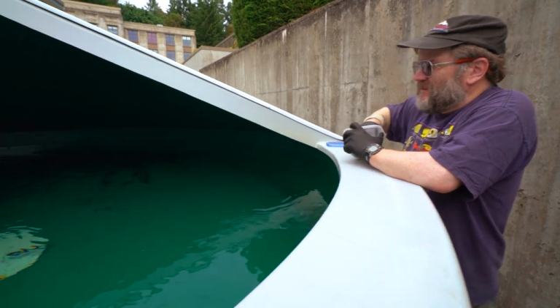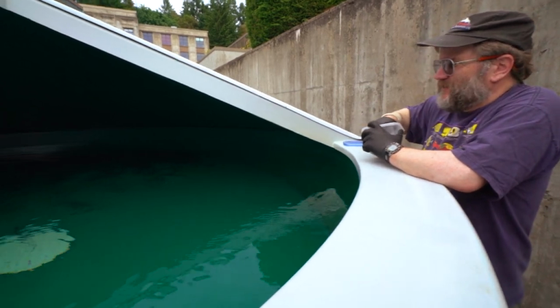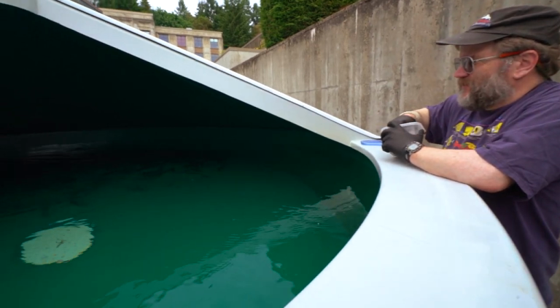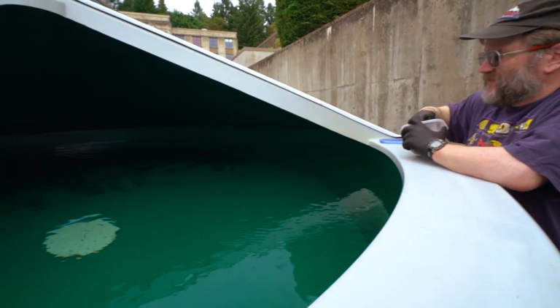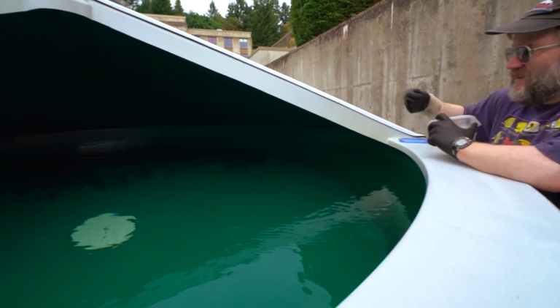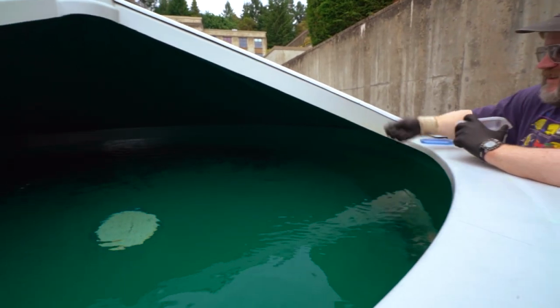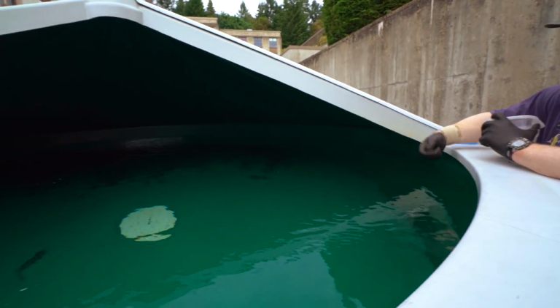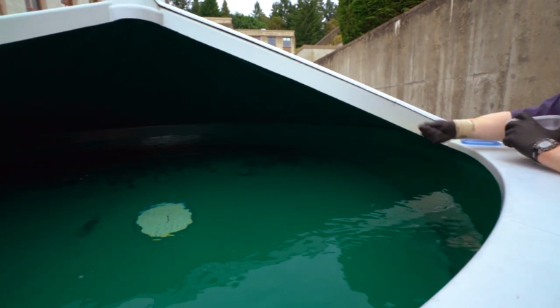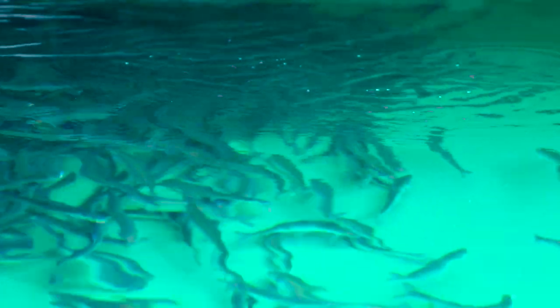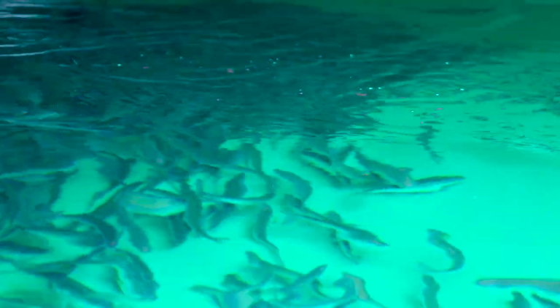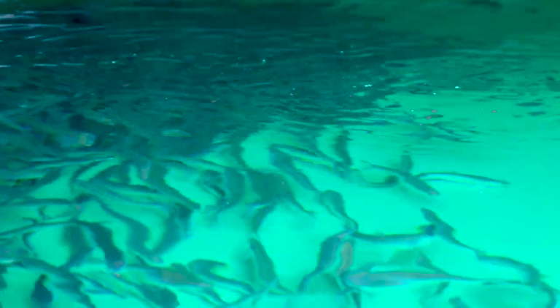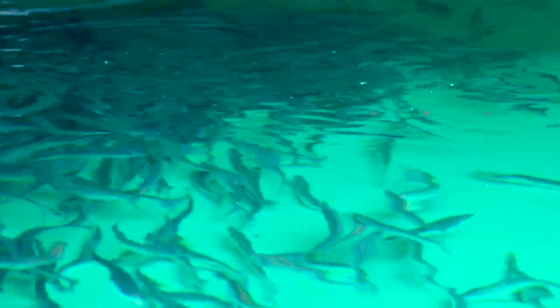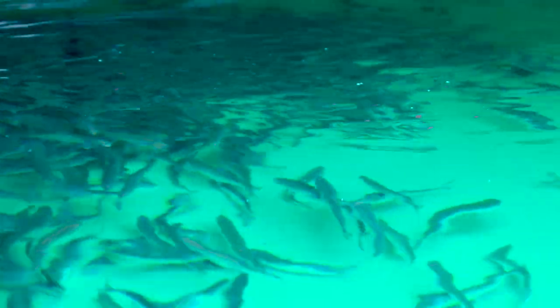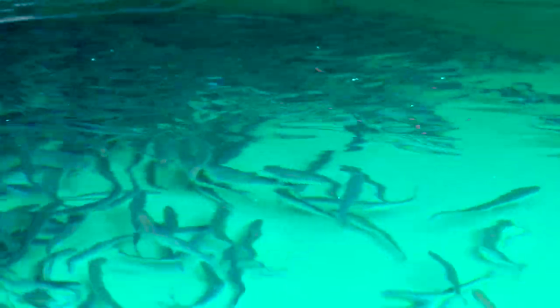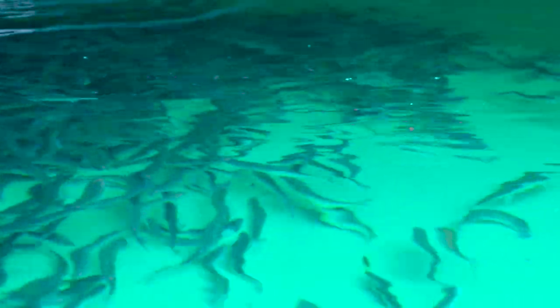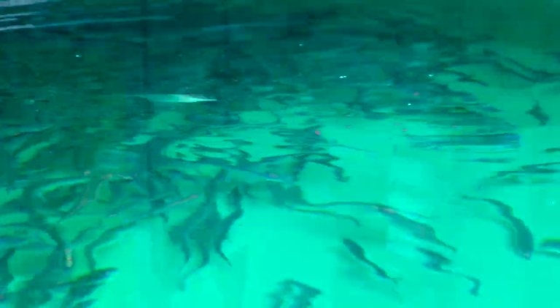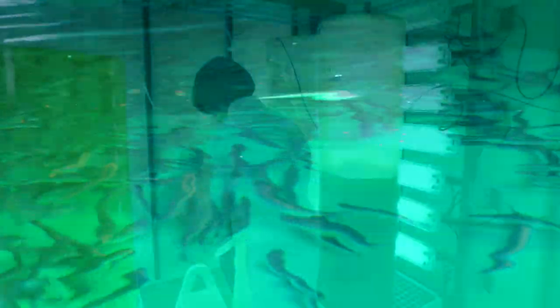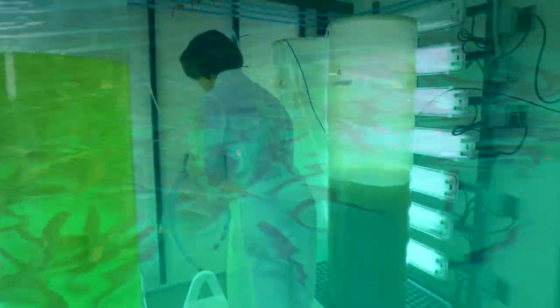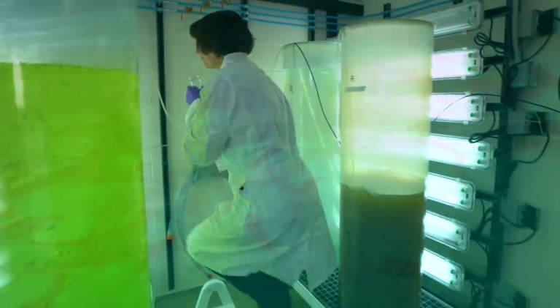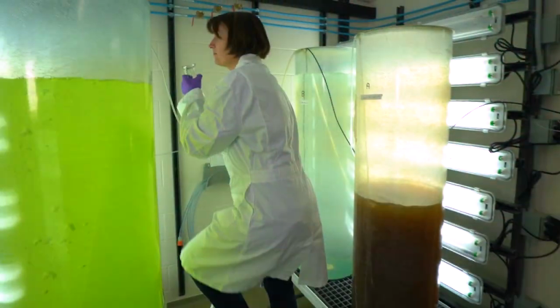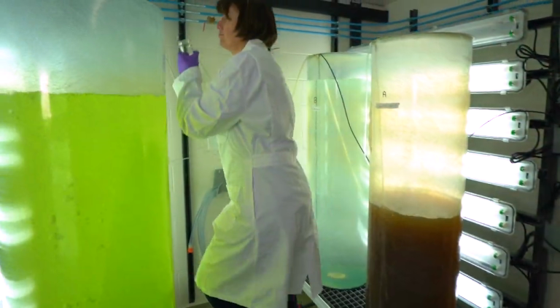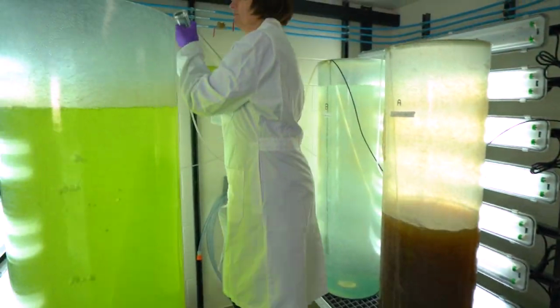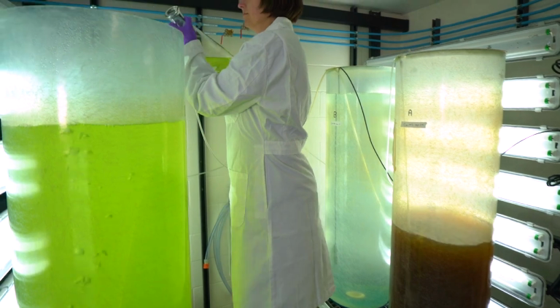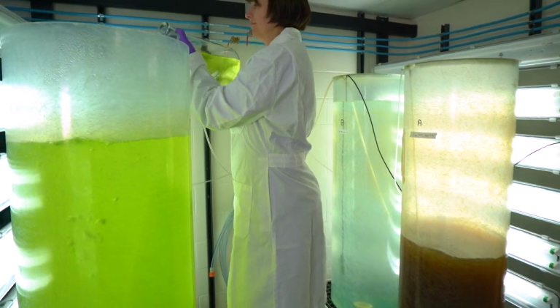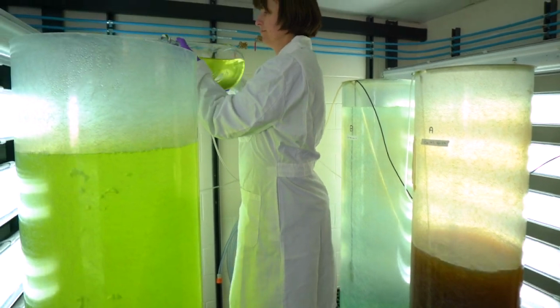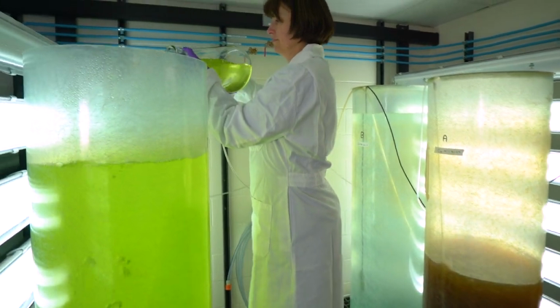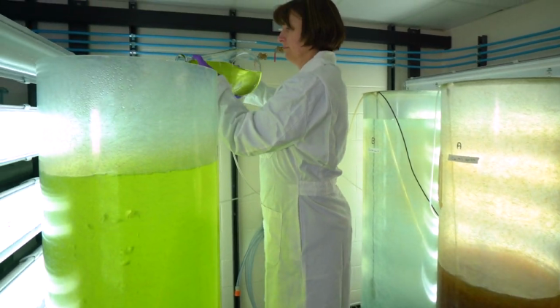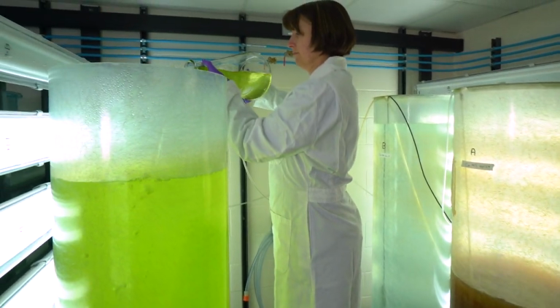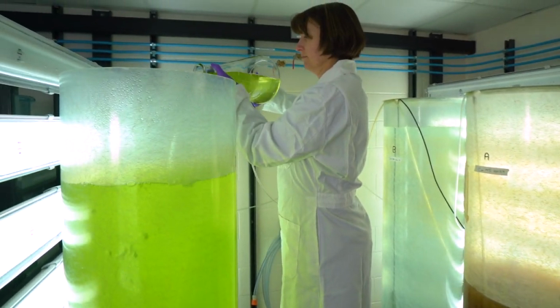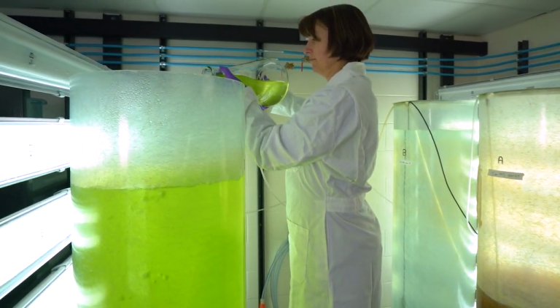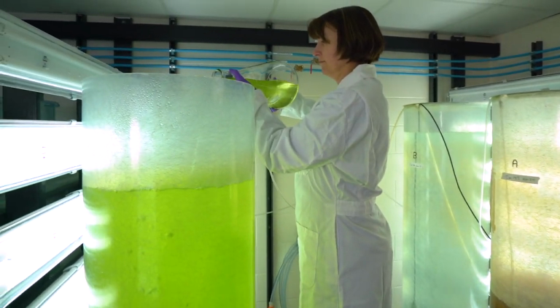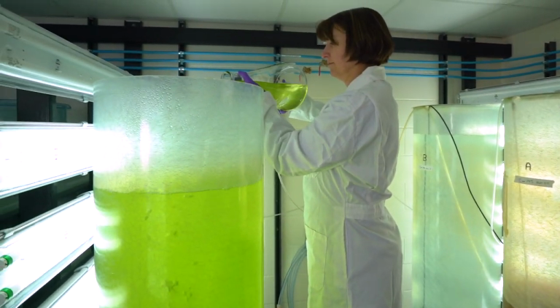The station also has a system of tanks and a phytoplankton lab, which allows scientists to study live animals on site.